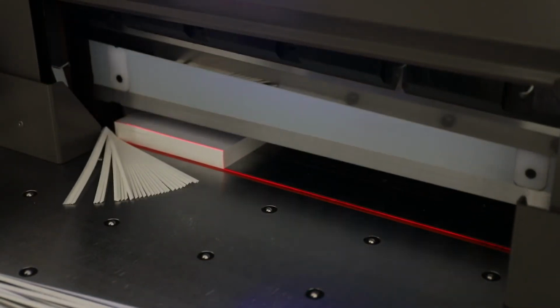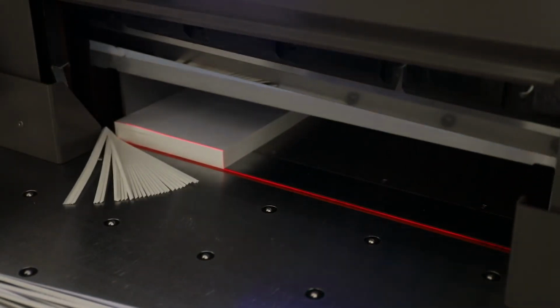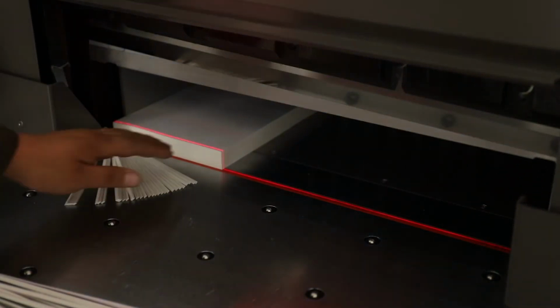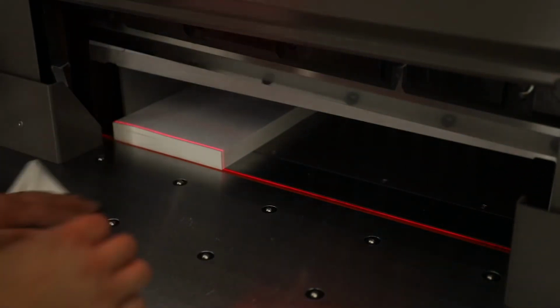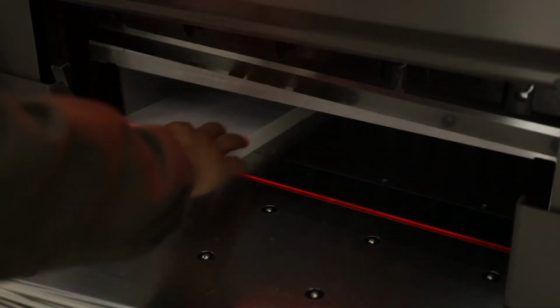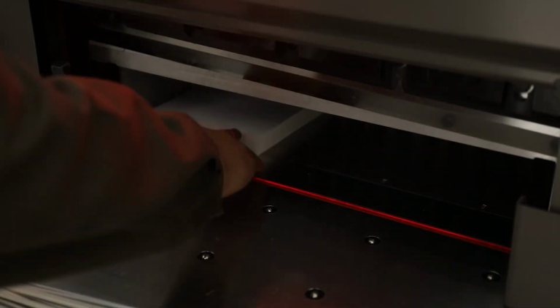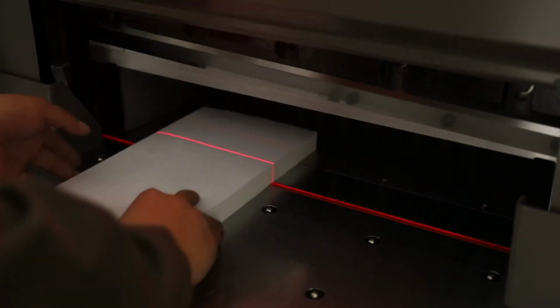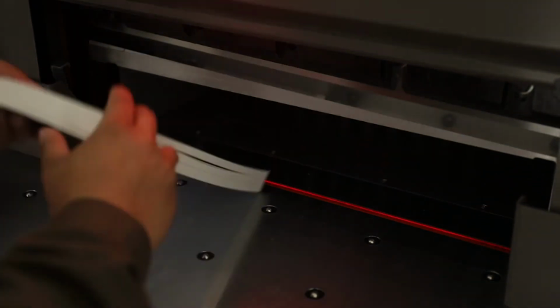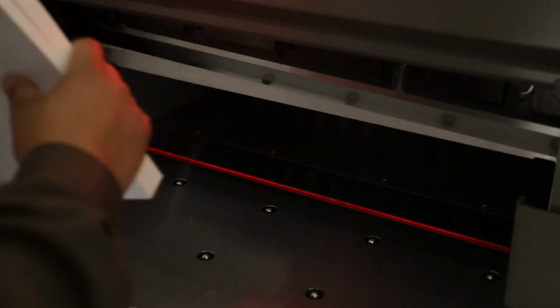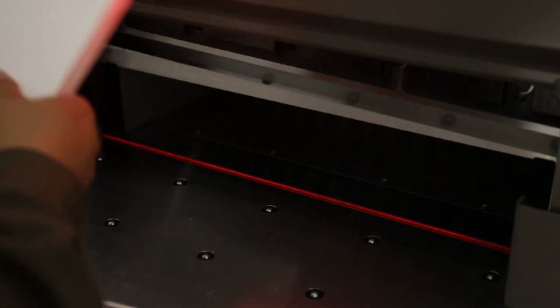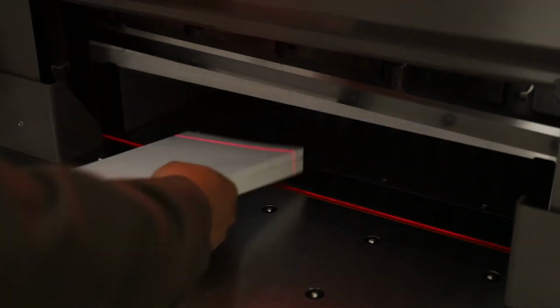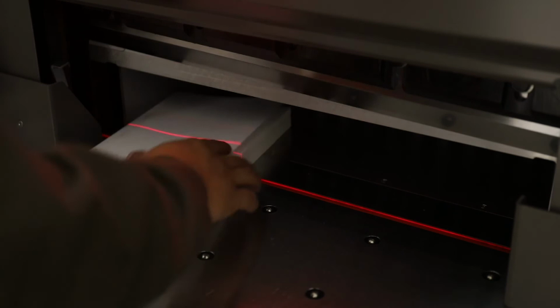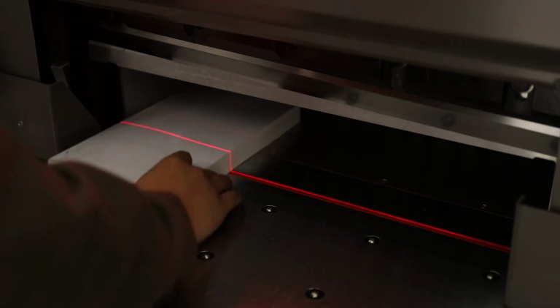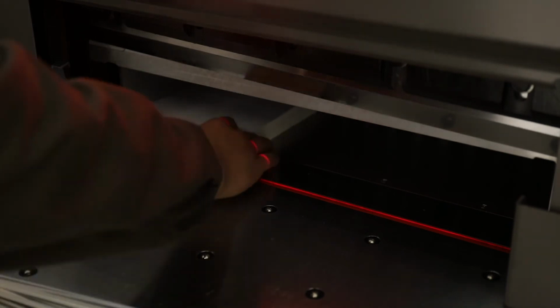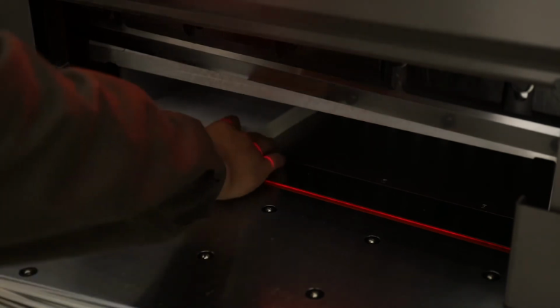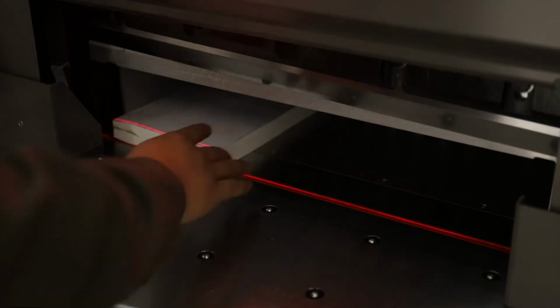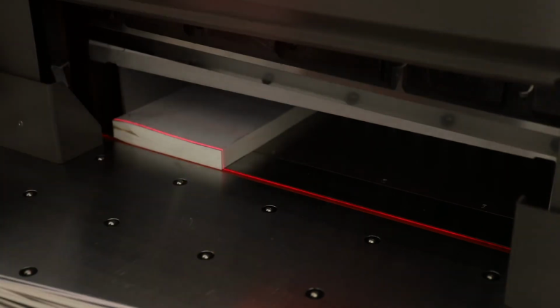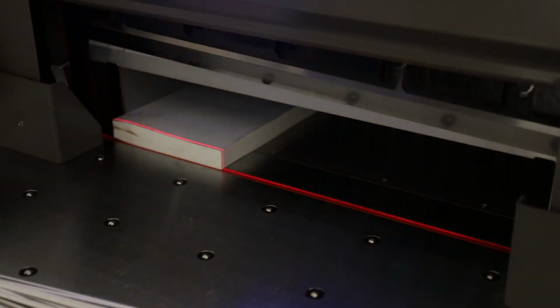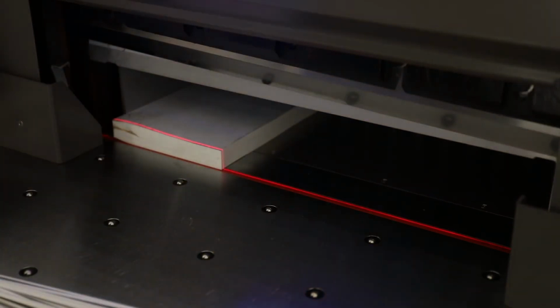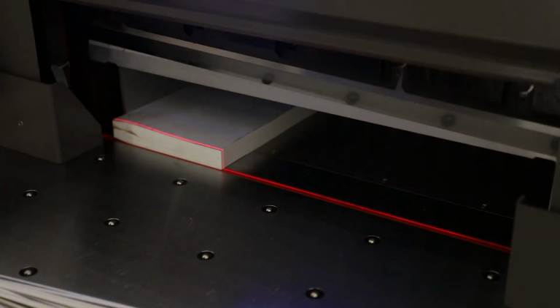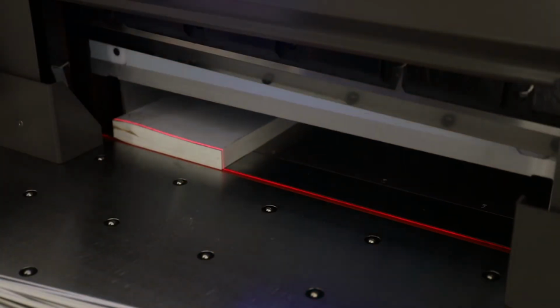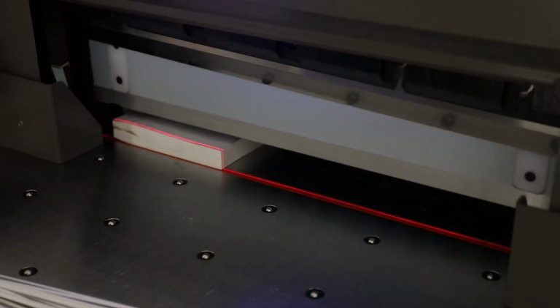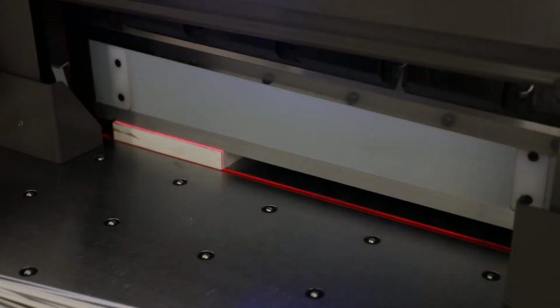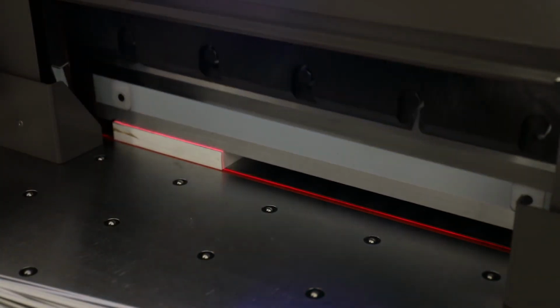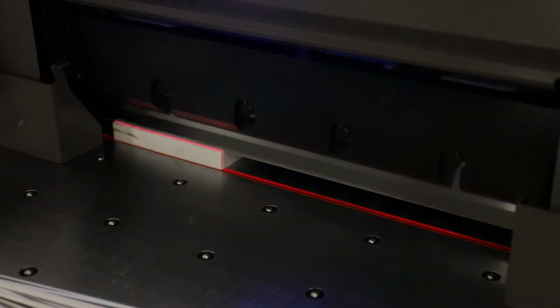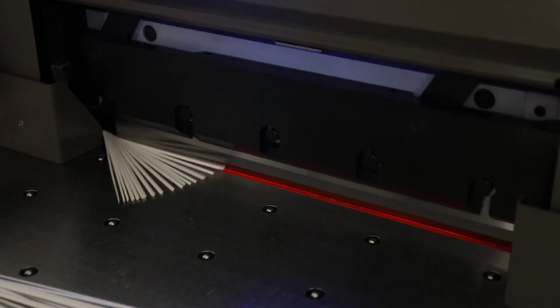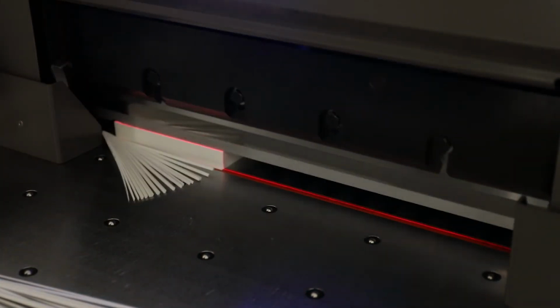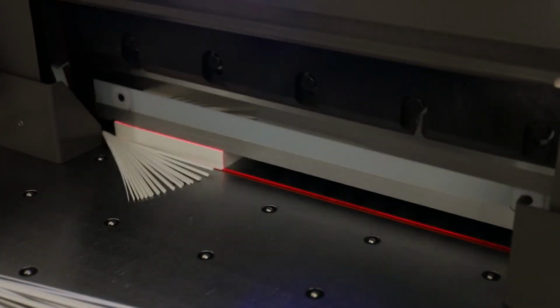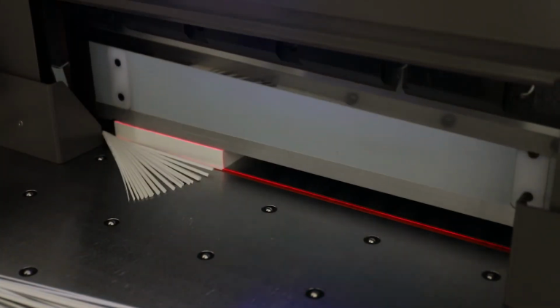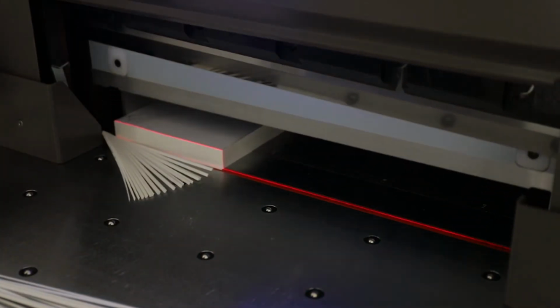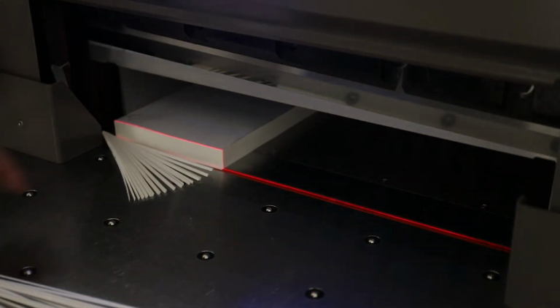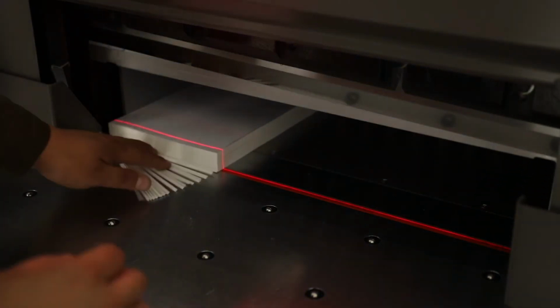The electric paper cutter is easy and safe to operate, especially friendly to new operators.